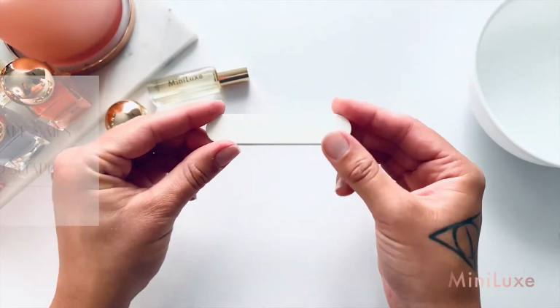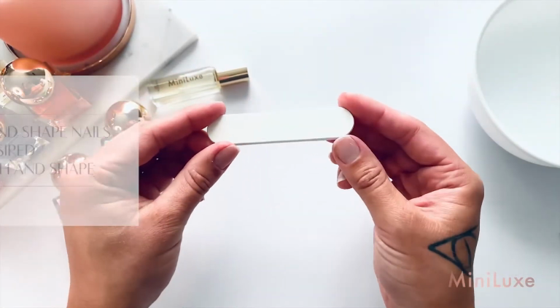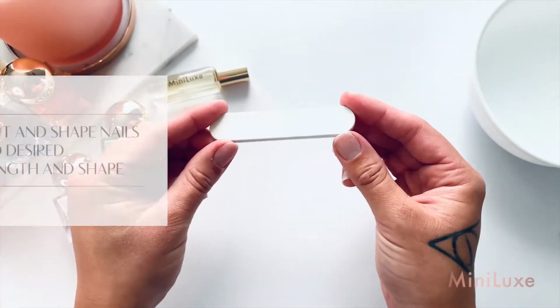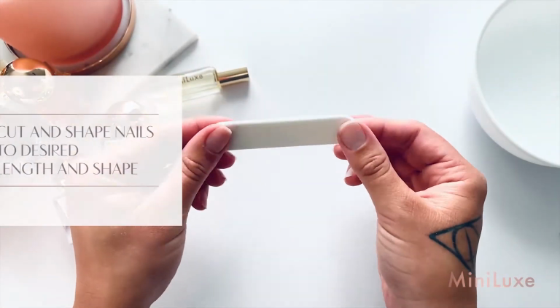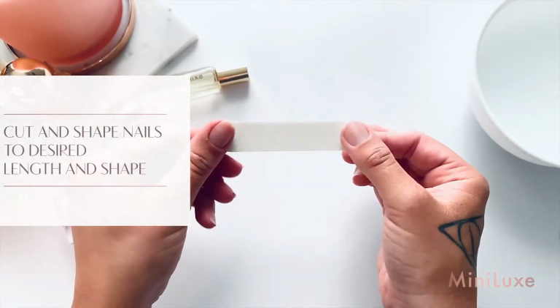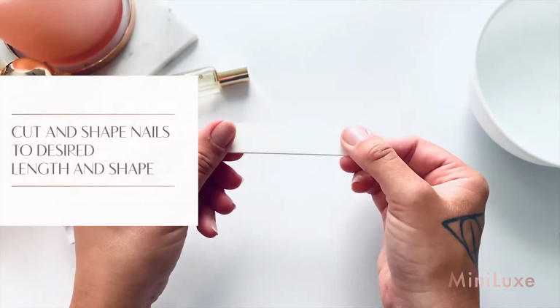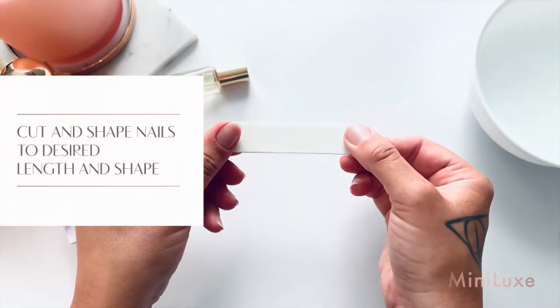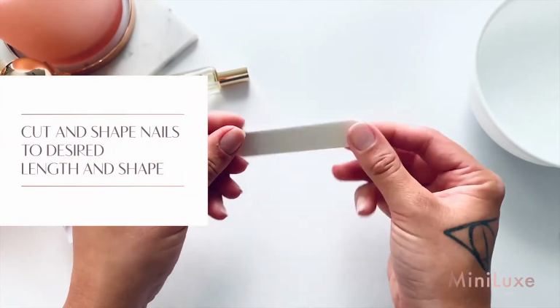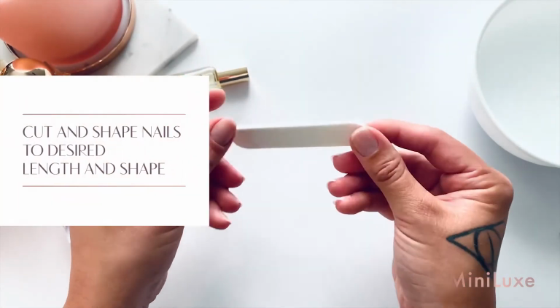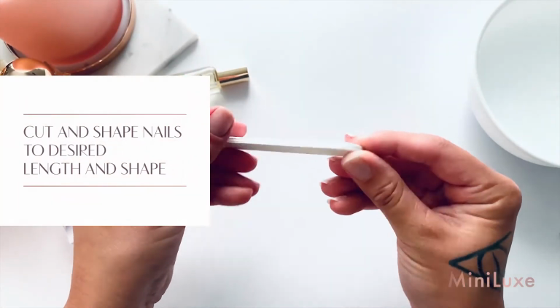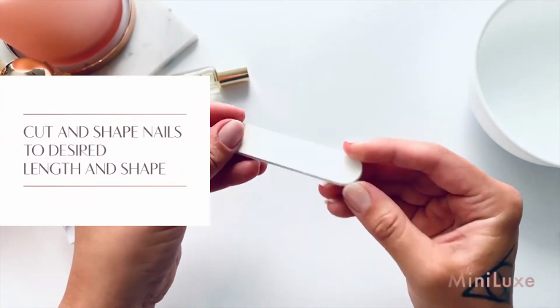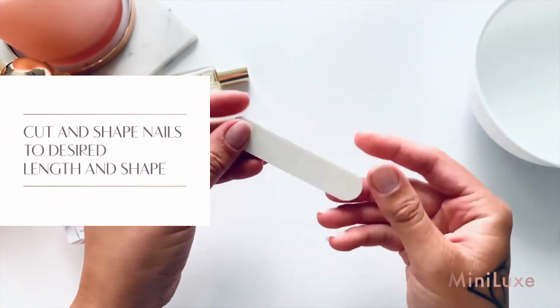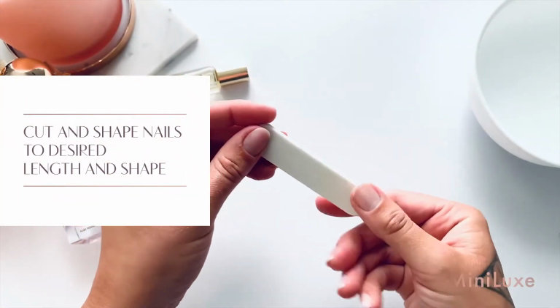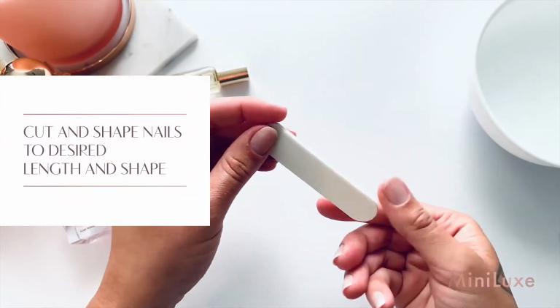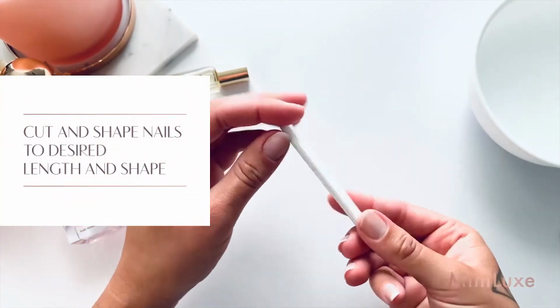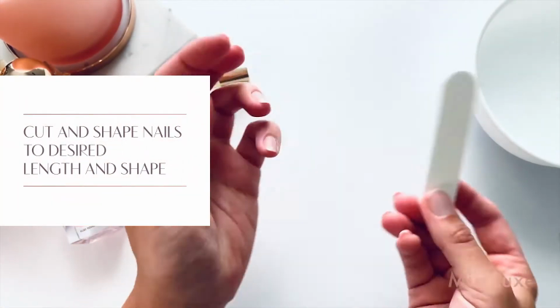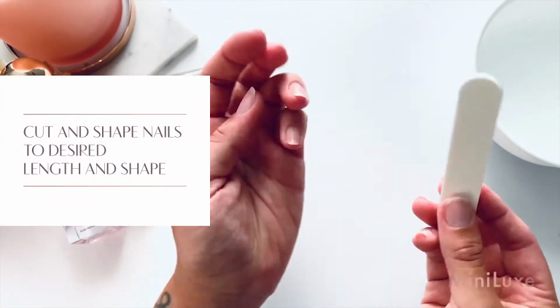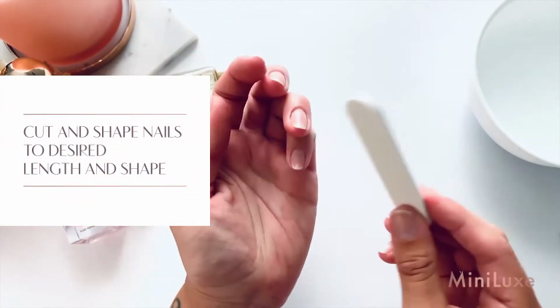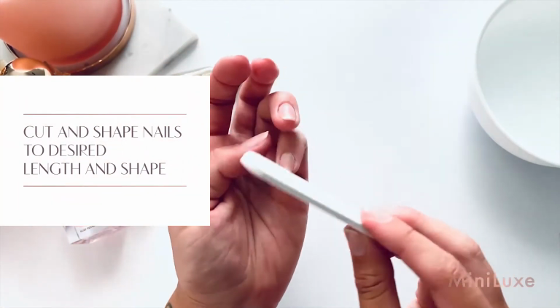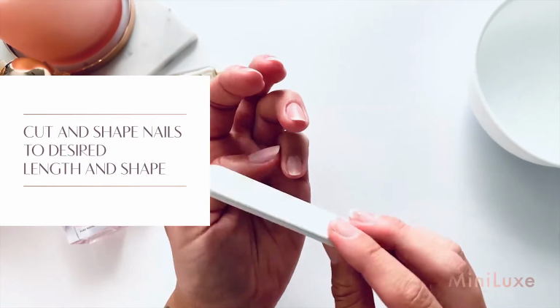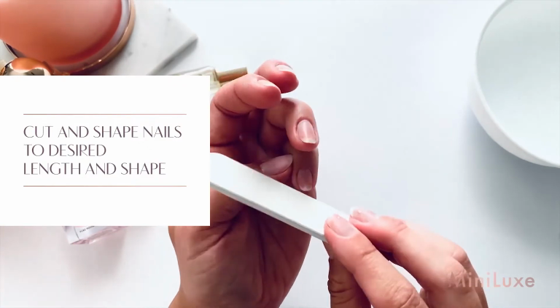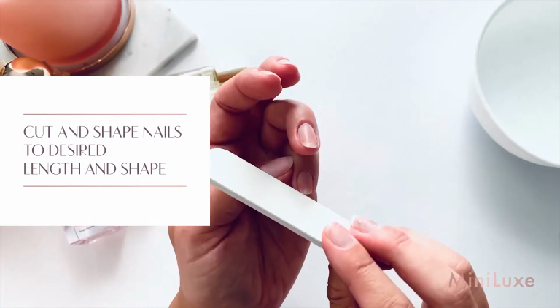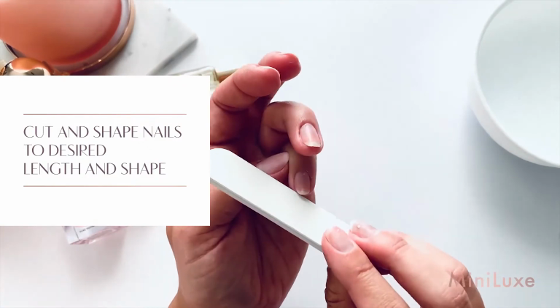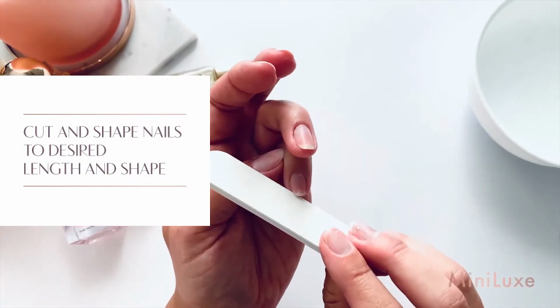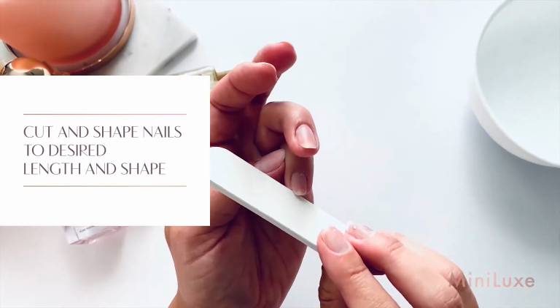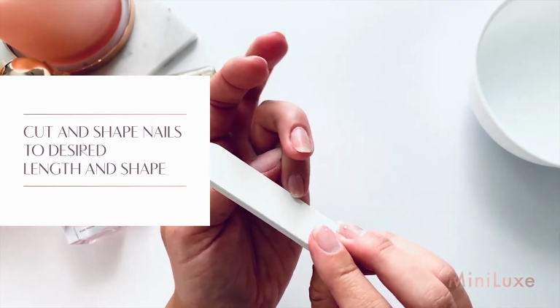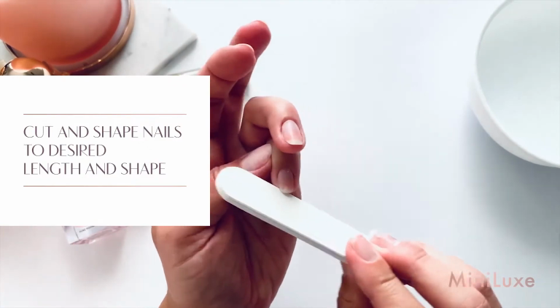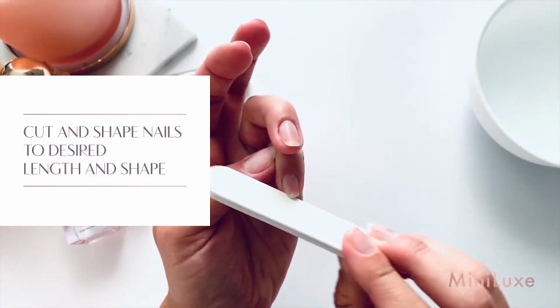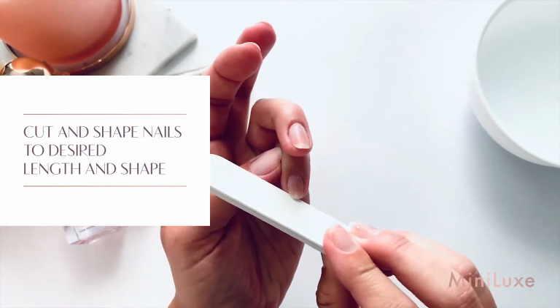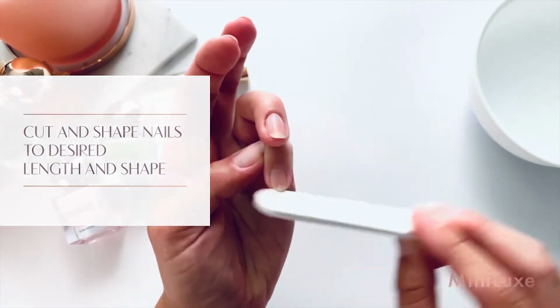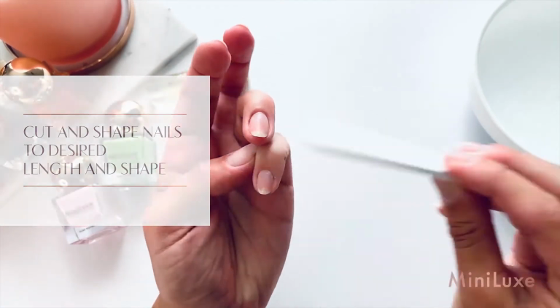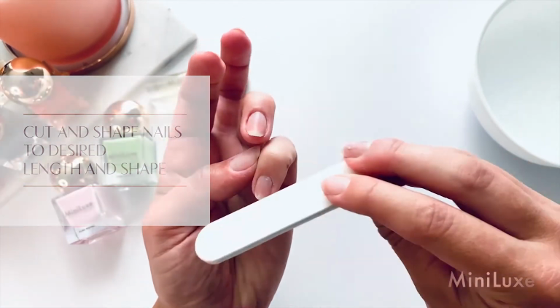Cut and file nails to desired length and shape using nail clippers and a file.